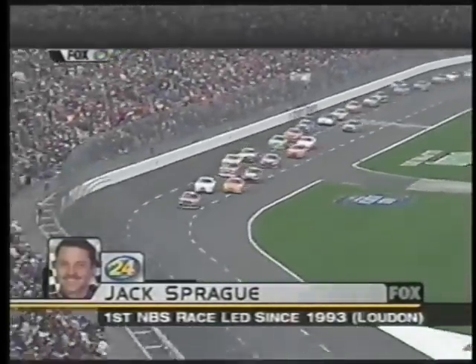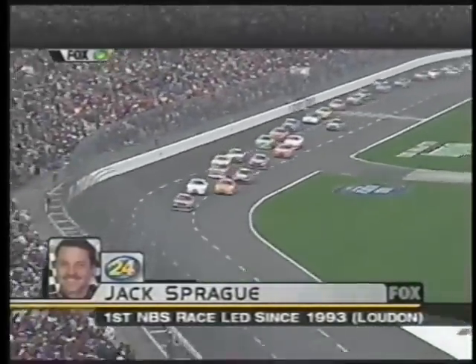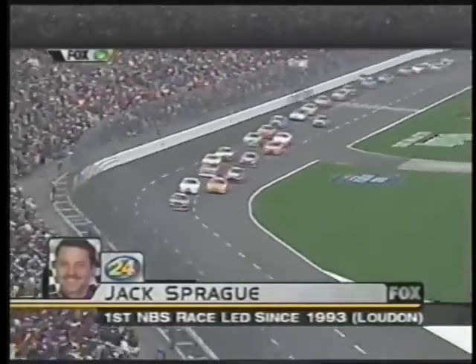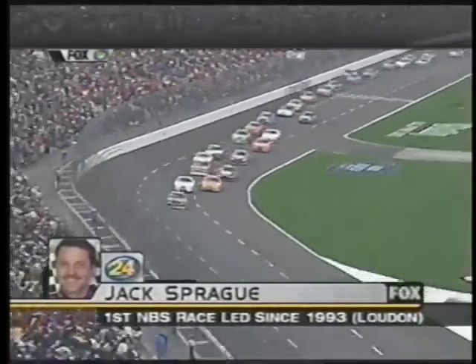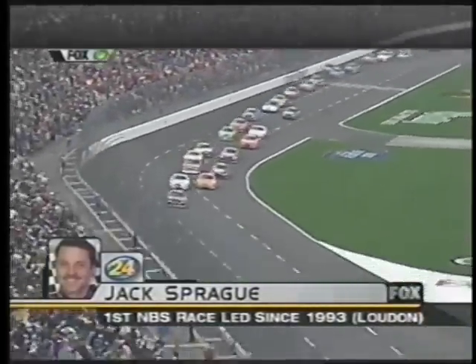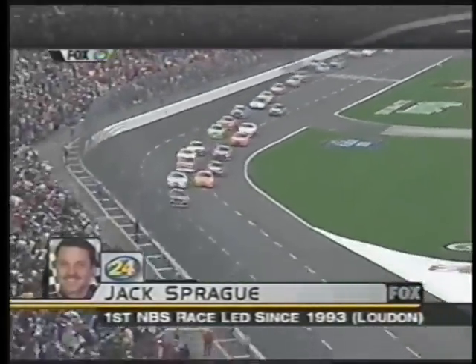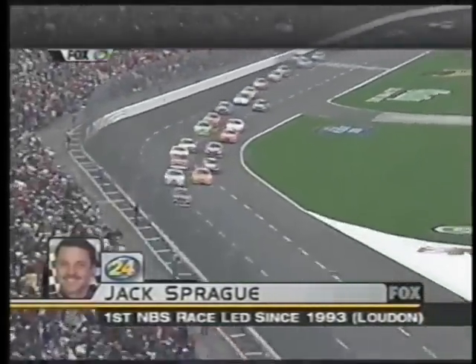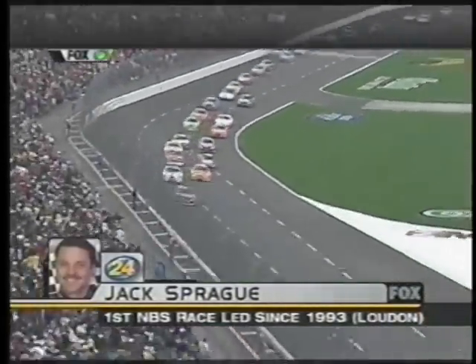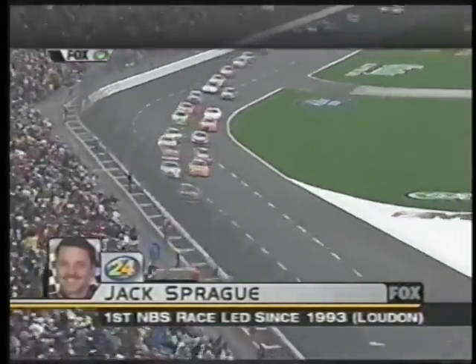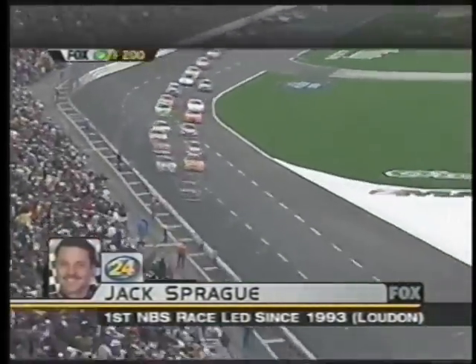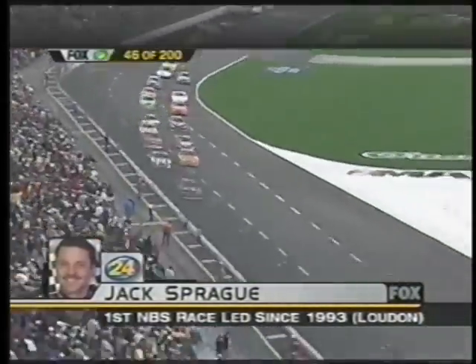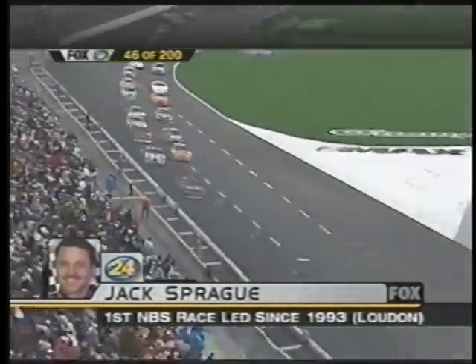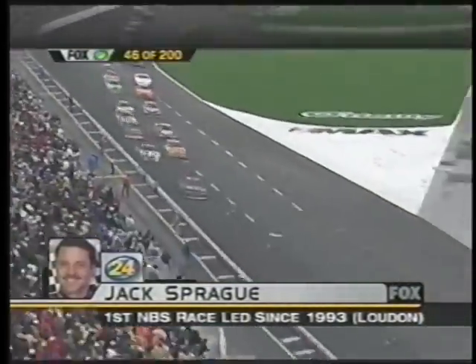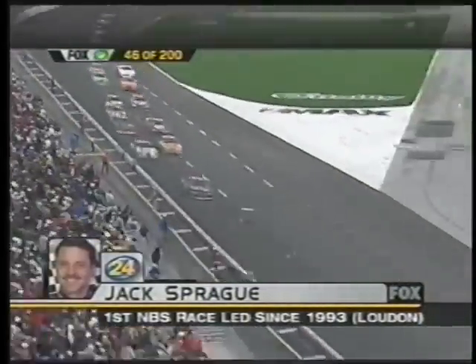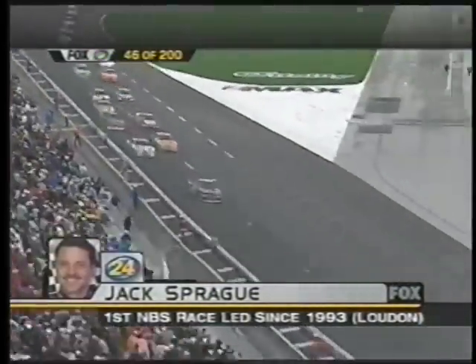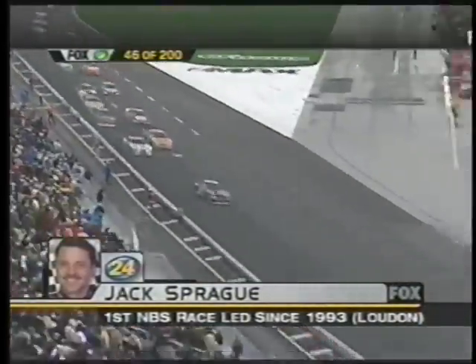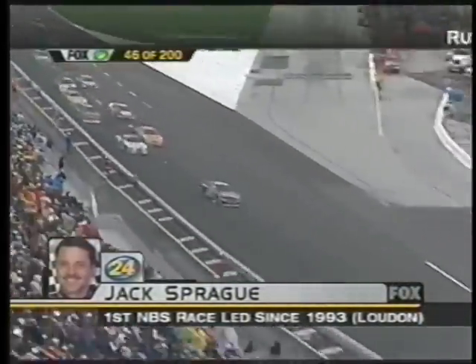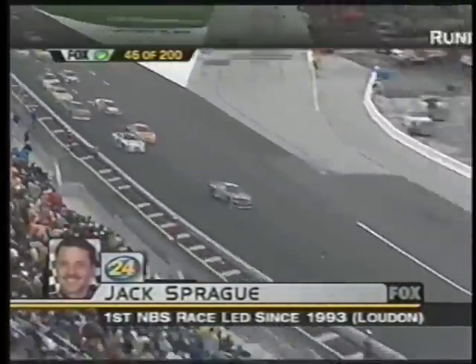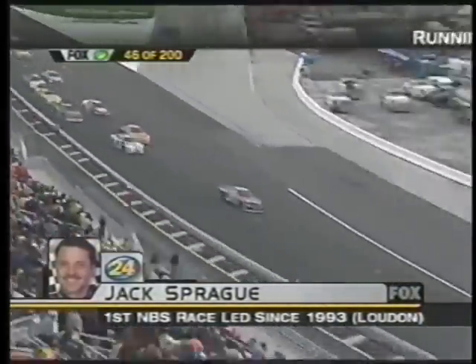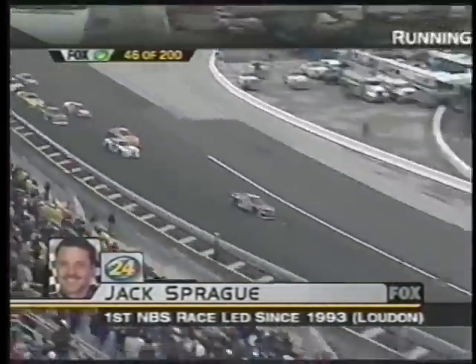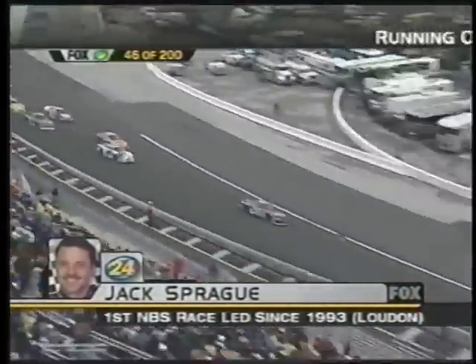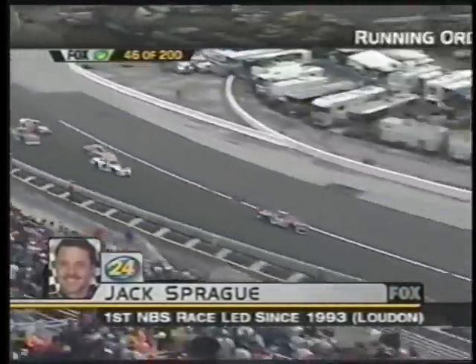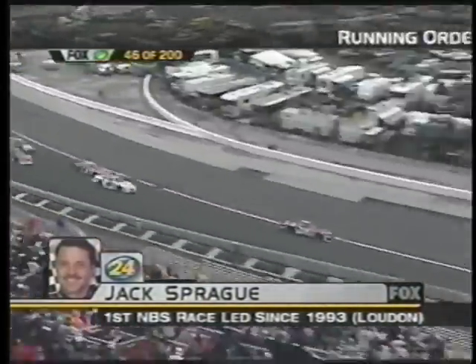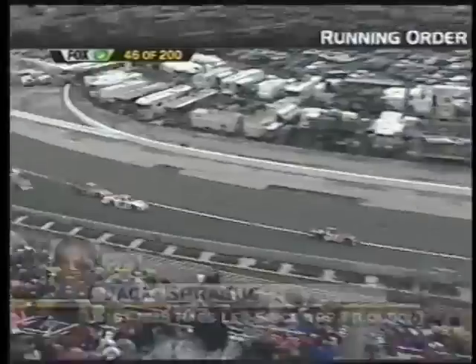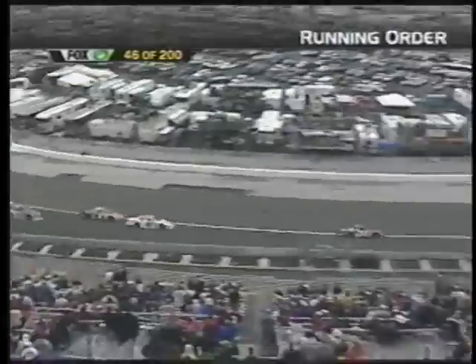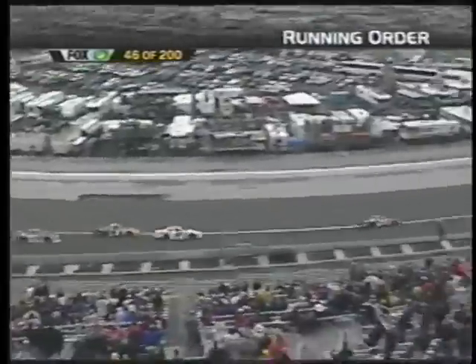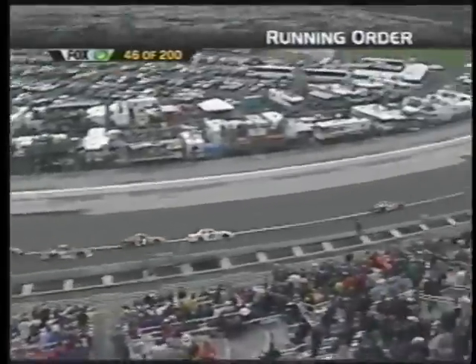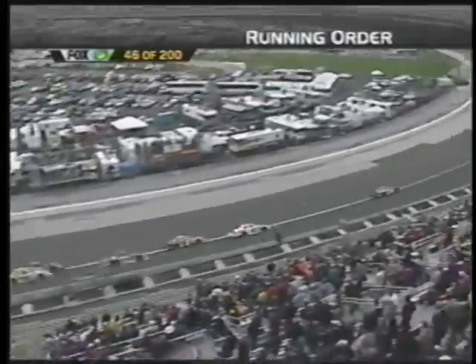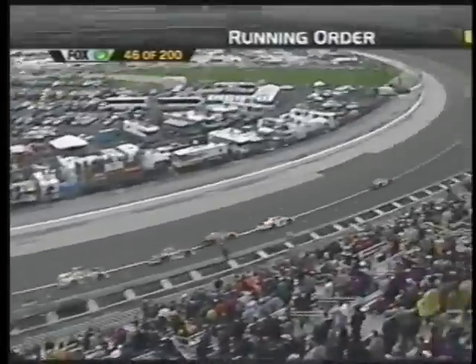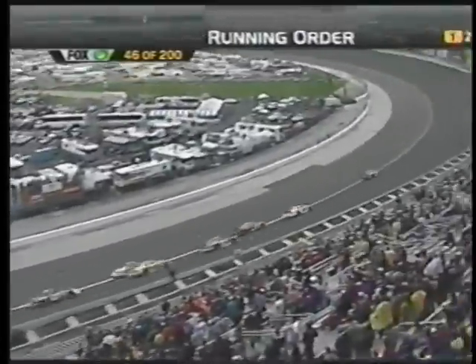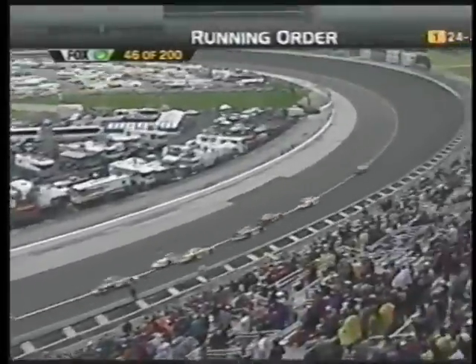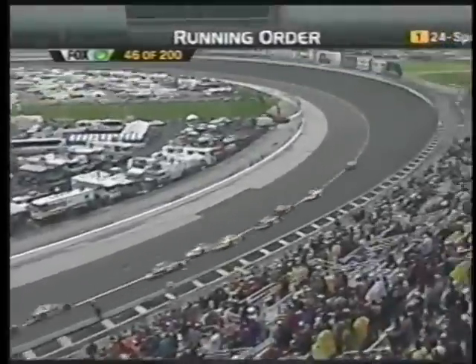Restart lap 45. Once he gets out front, I think he's going to be pretty hard to beat. He'll be somebody that's going to be tough to deal with.